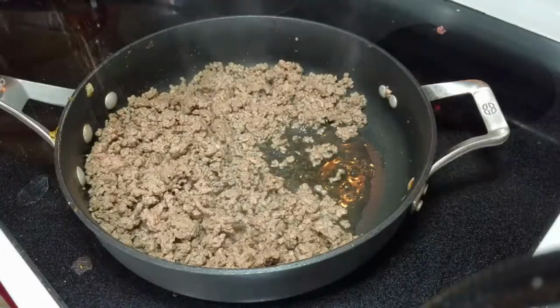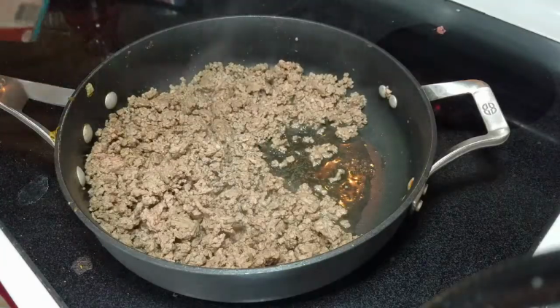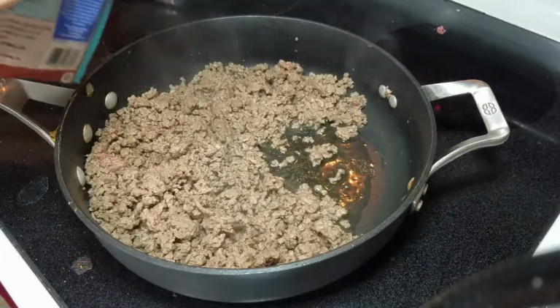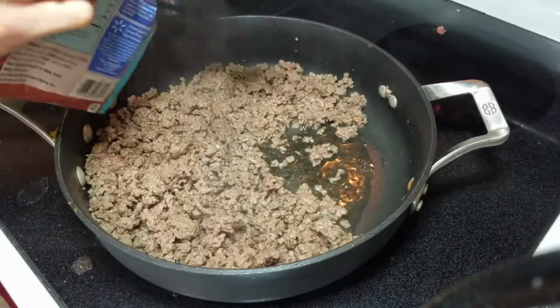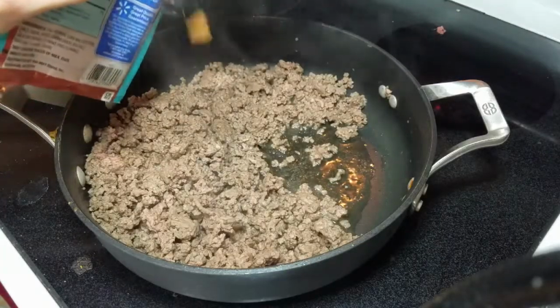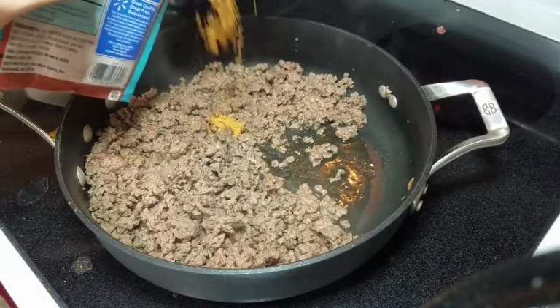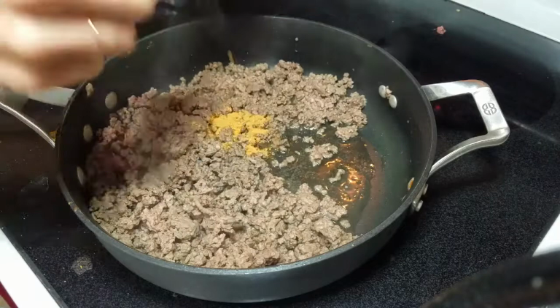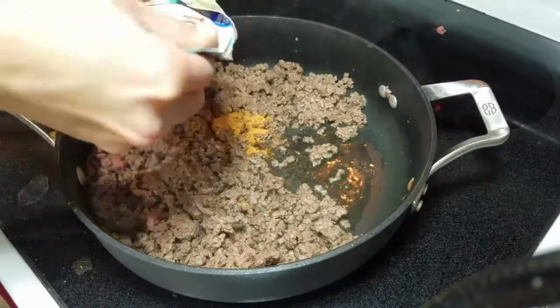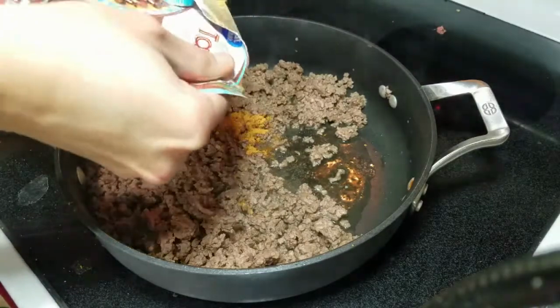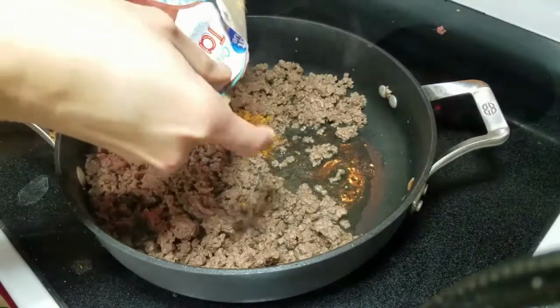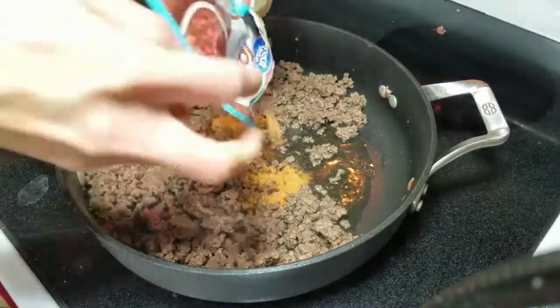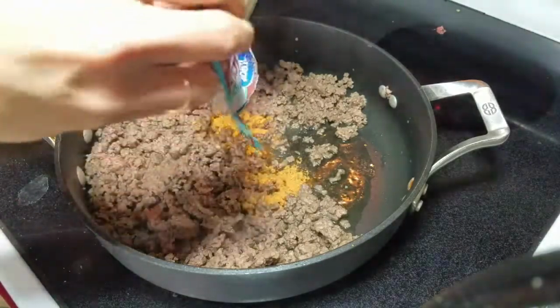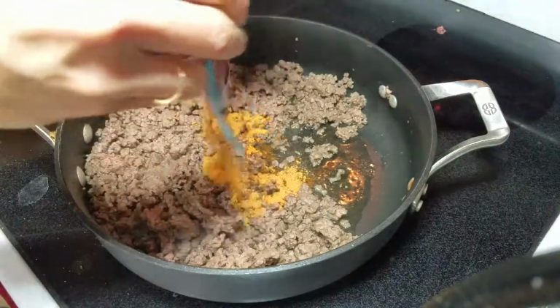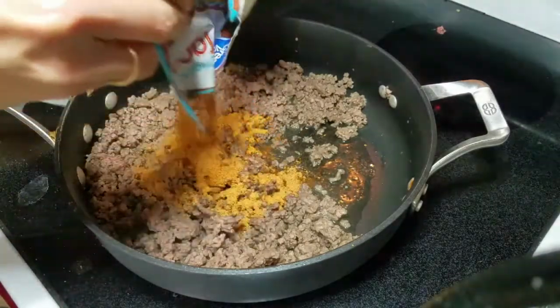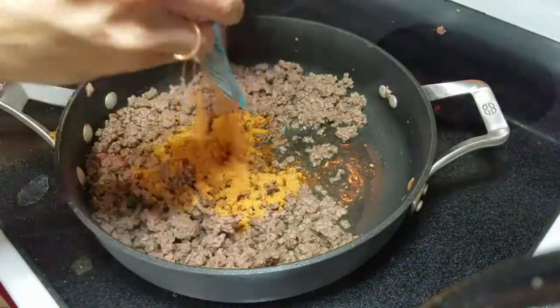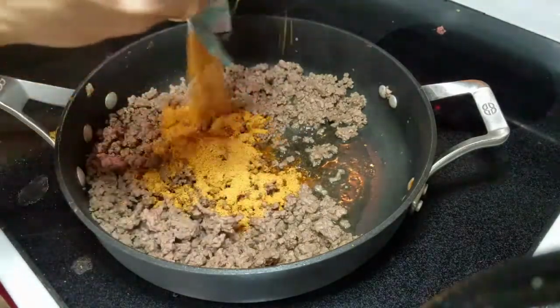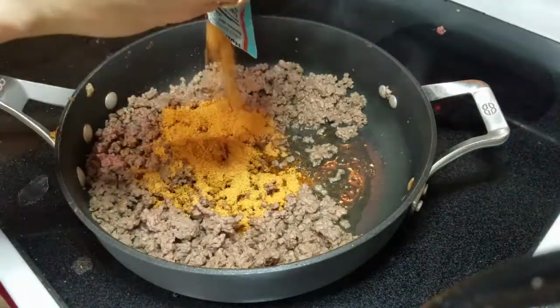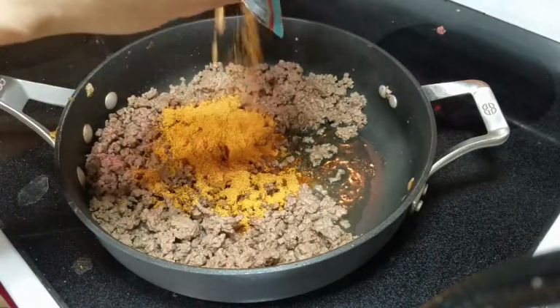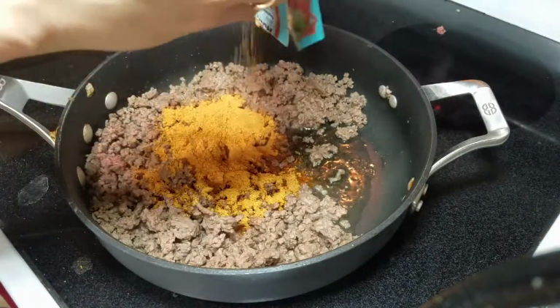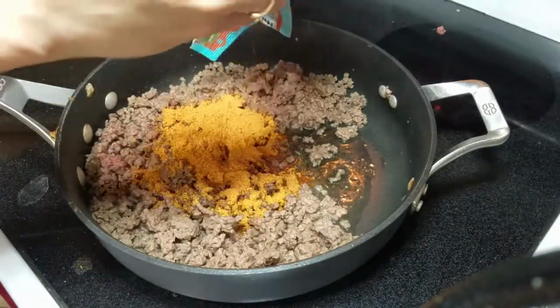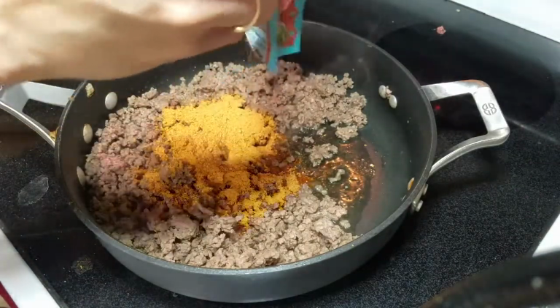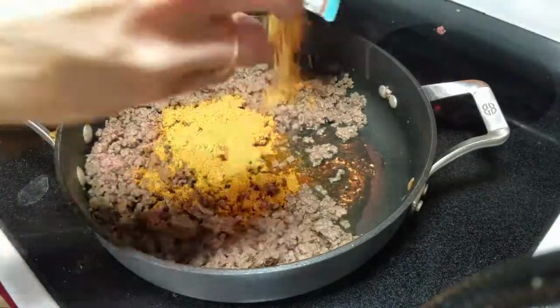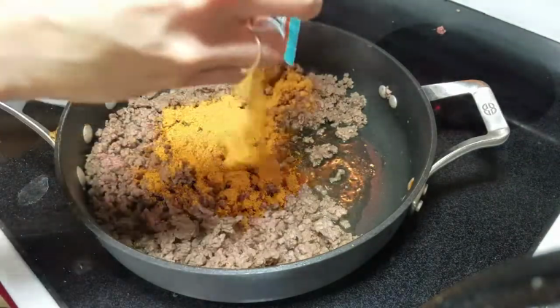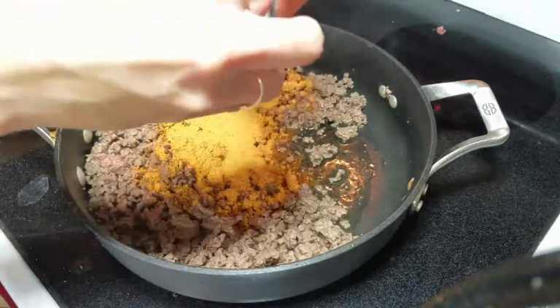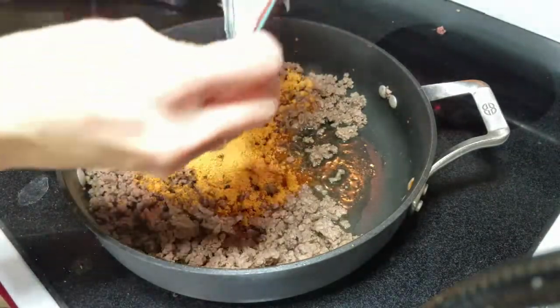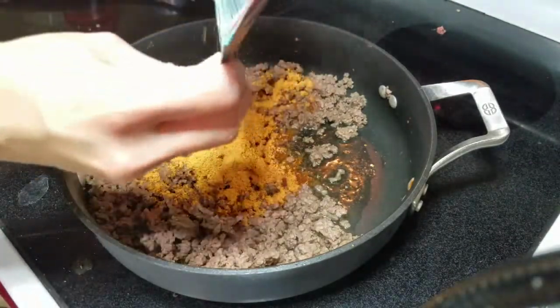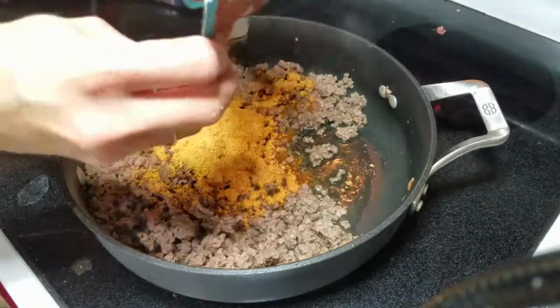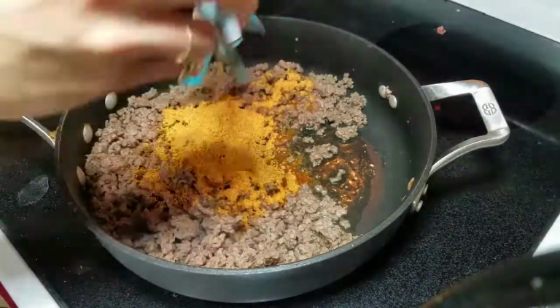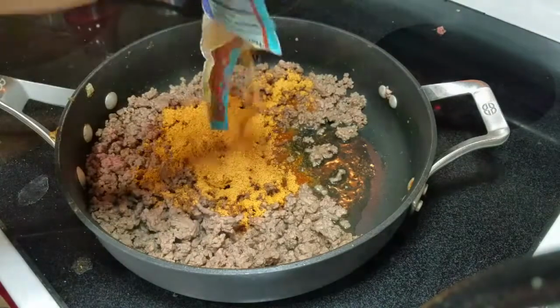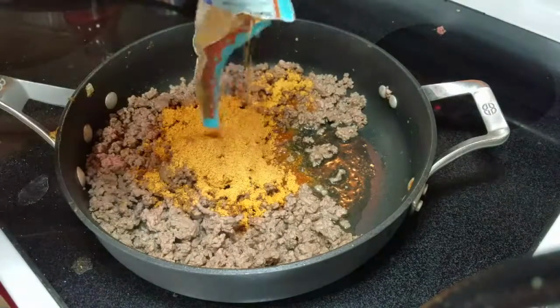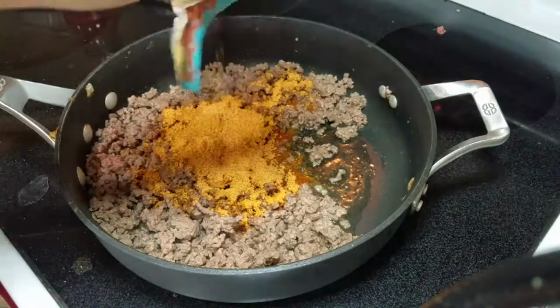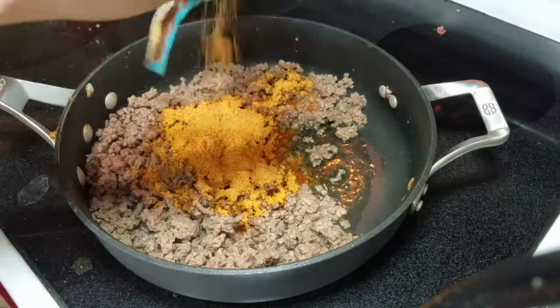Next, add one packet of taco seasoning and a half cup of water and cook it for a couple of minutes until the taco seasoning is blended in.